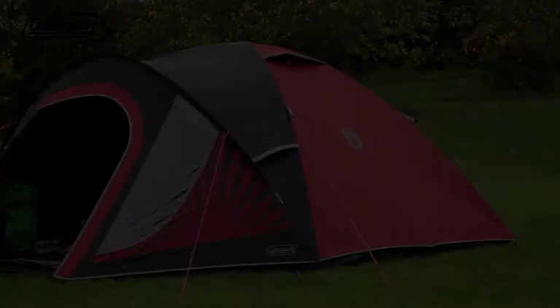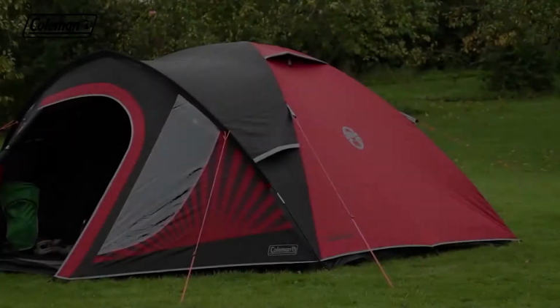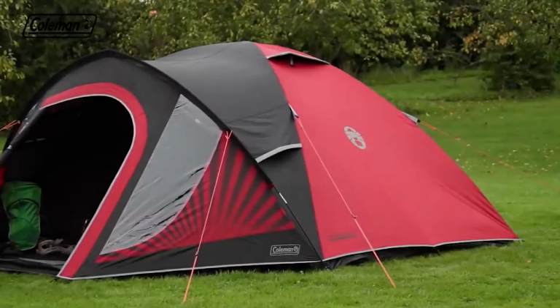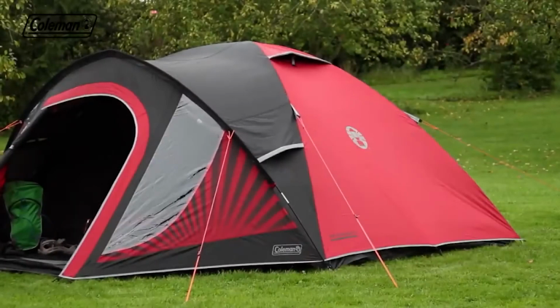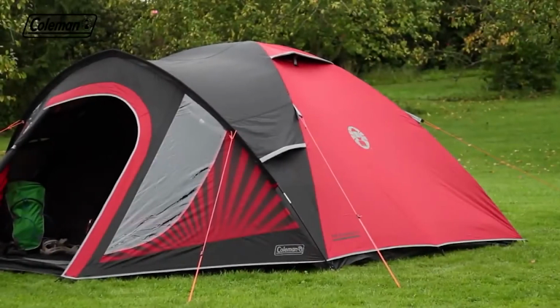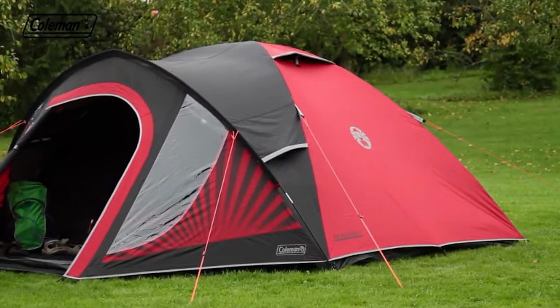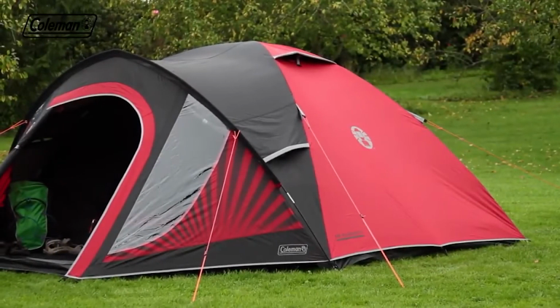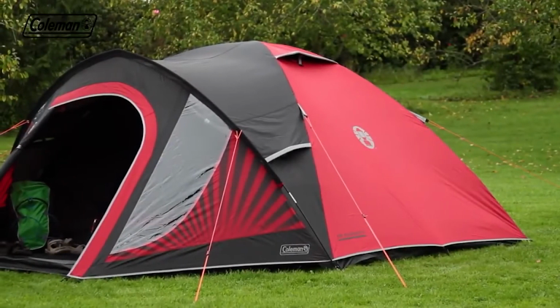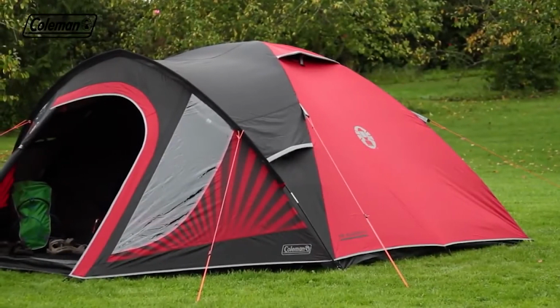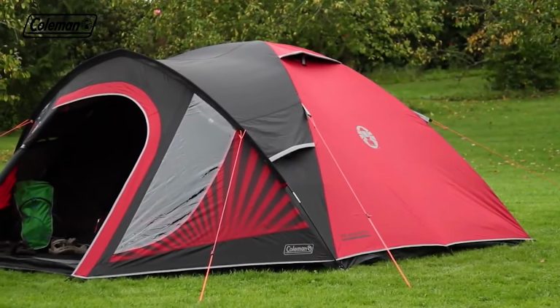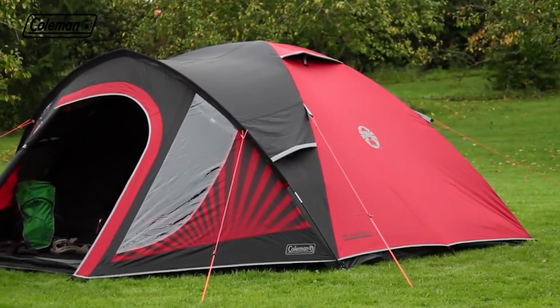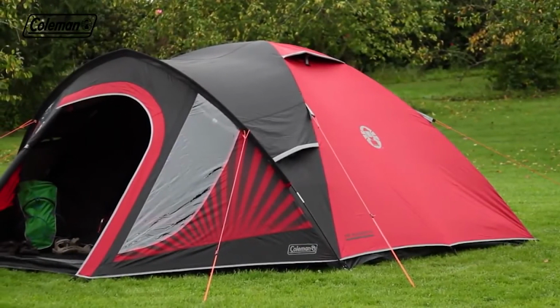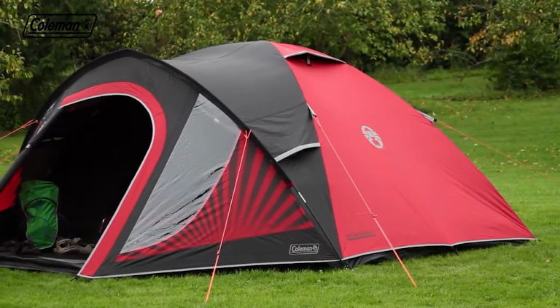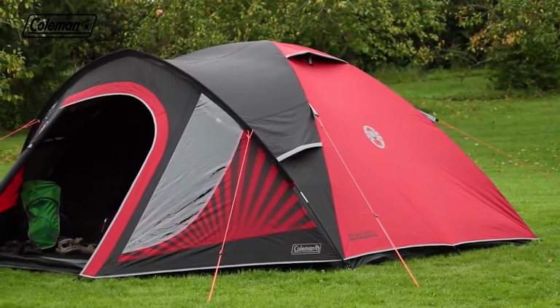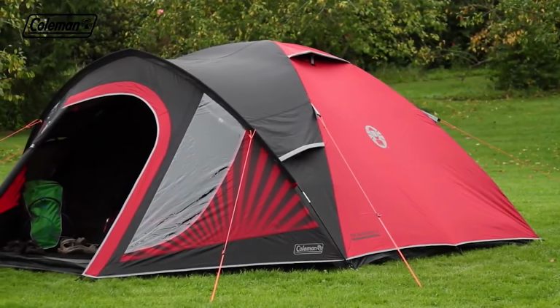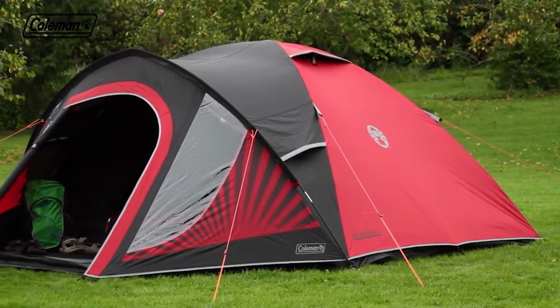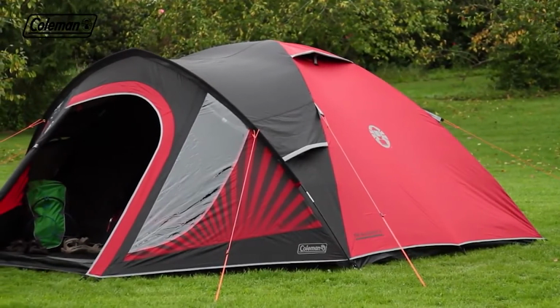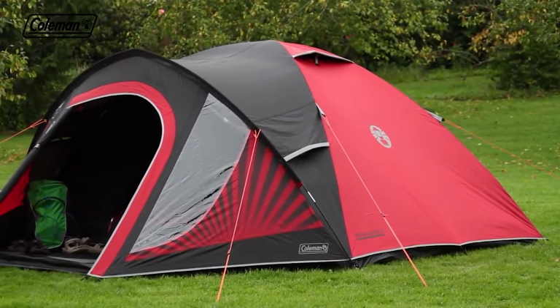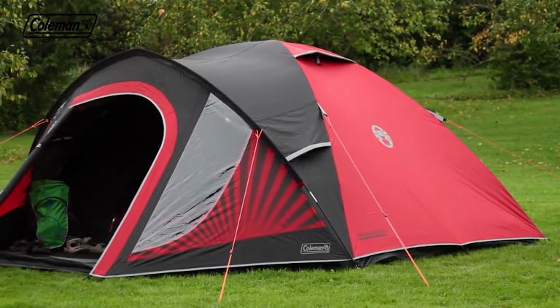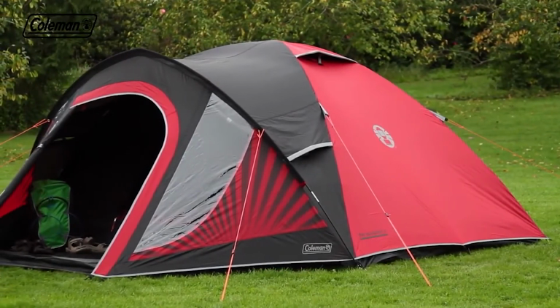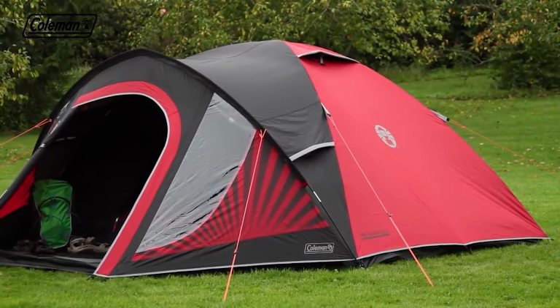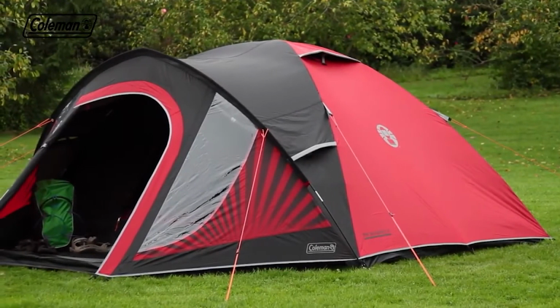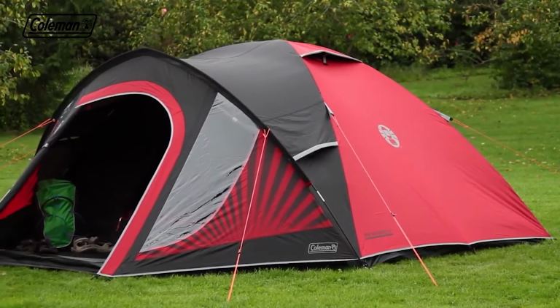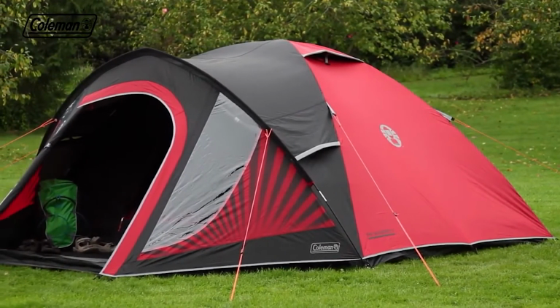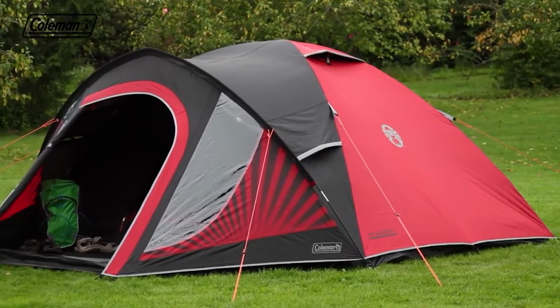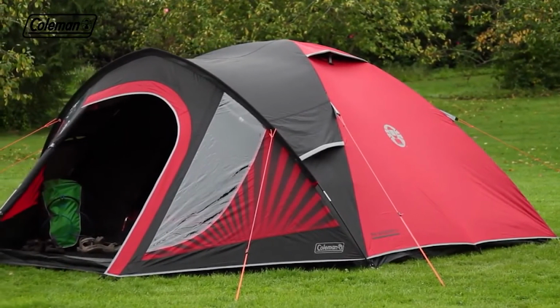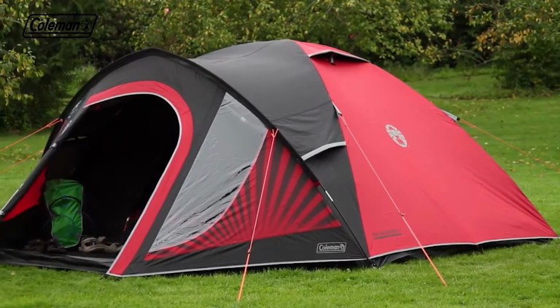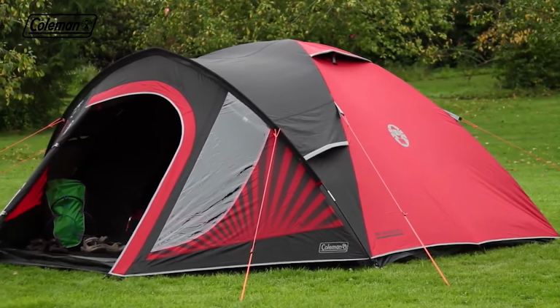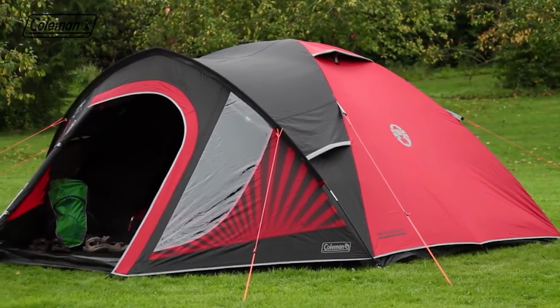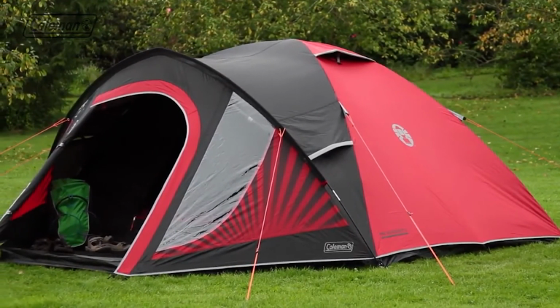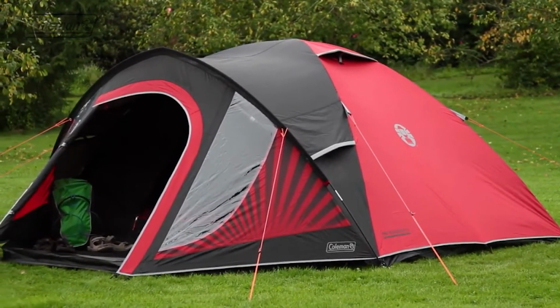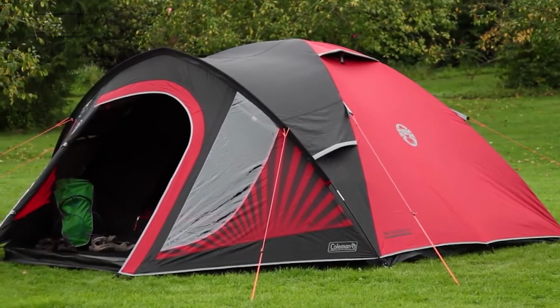The Coleman Festival Collection Blackout — for comfort and convenience at the festival or campsite.